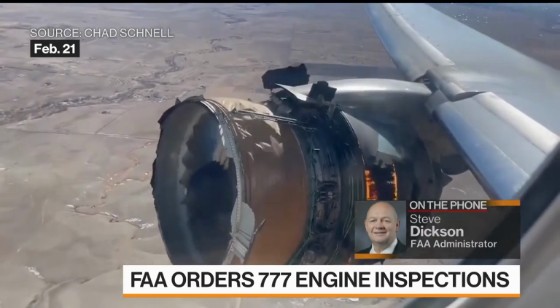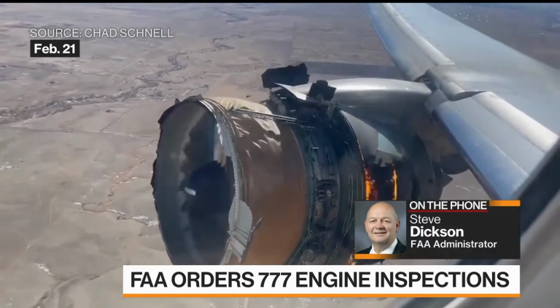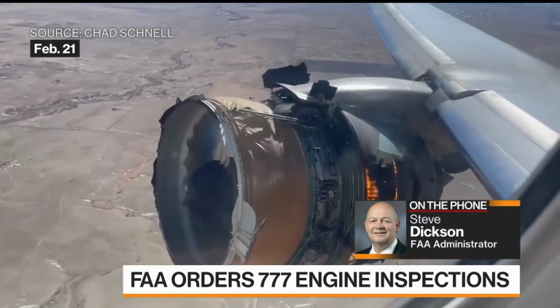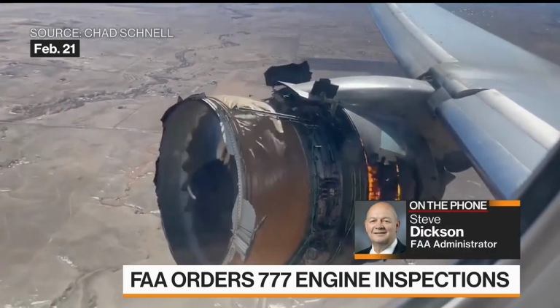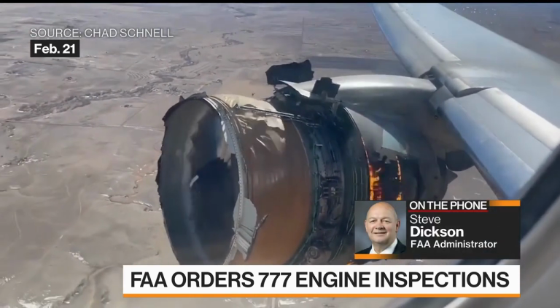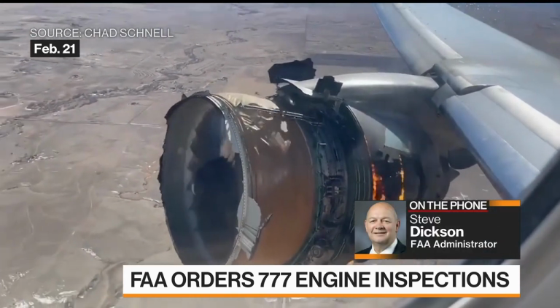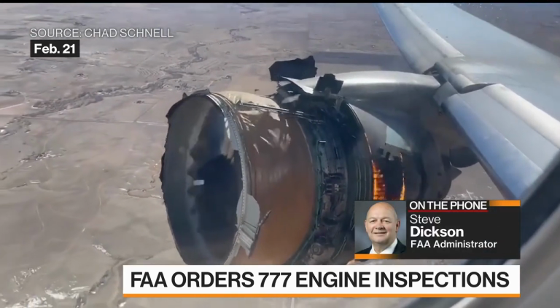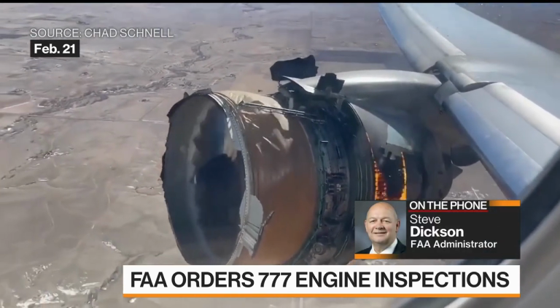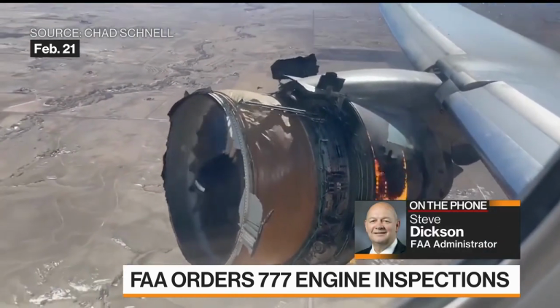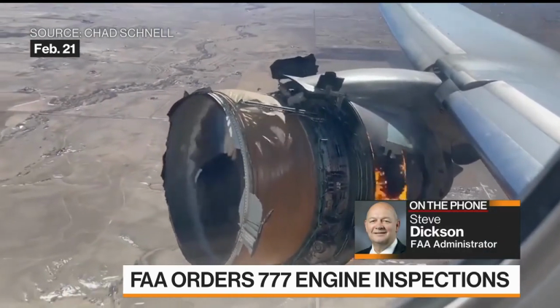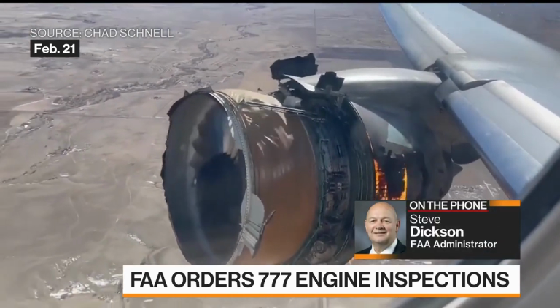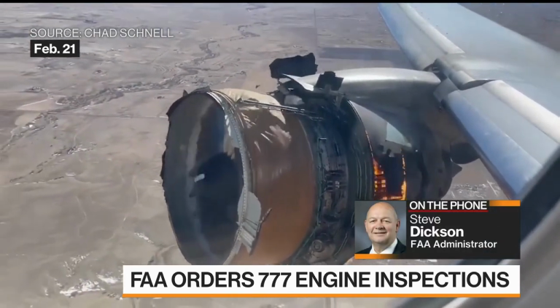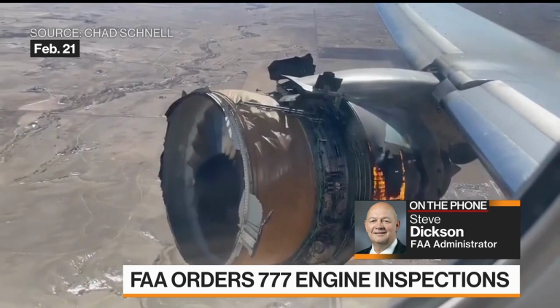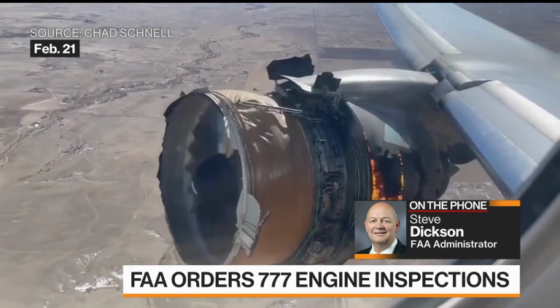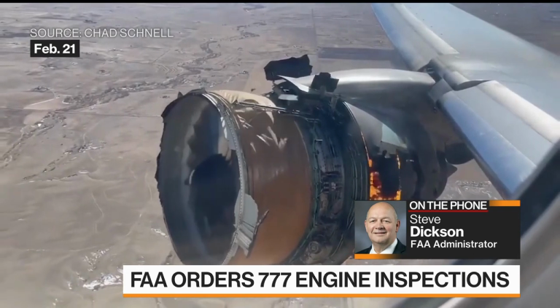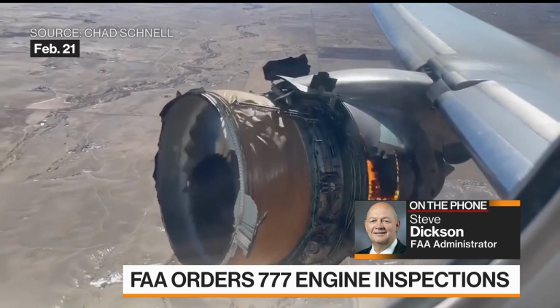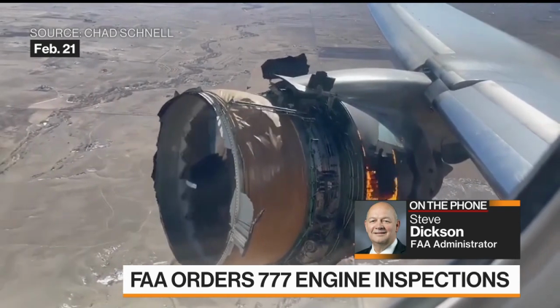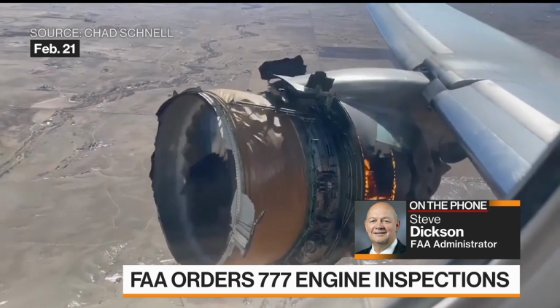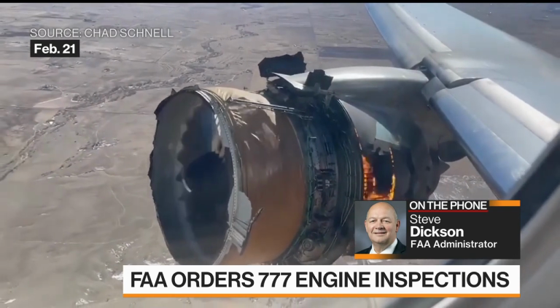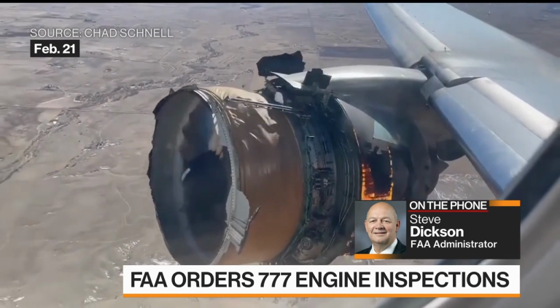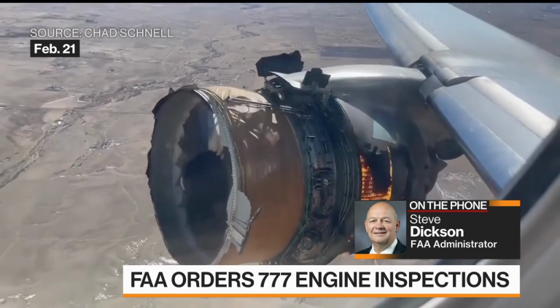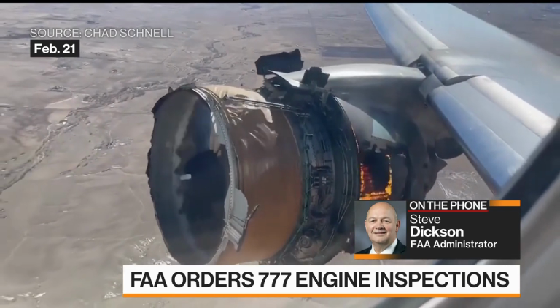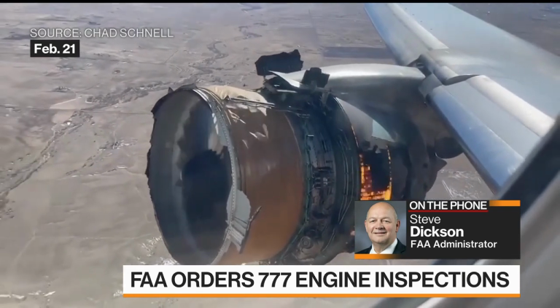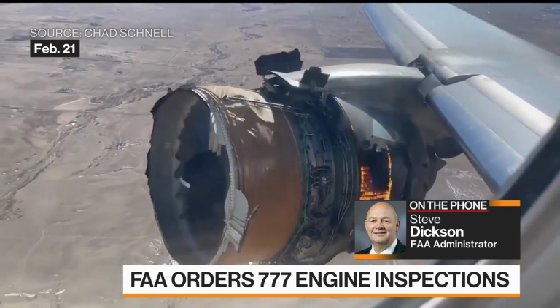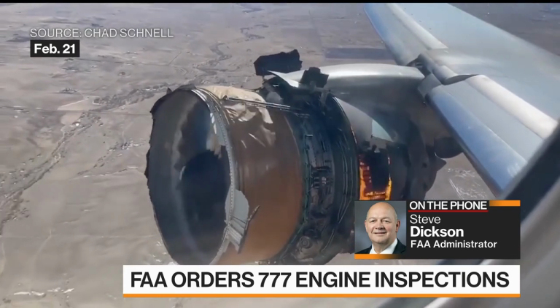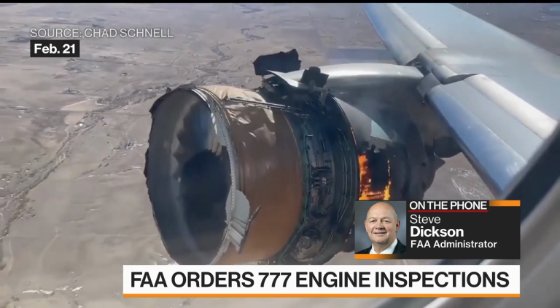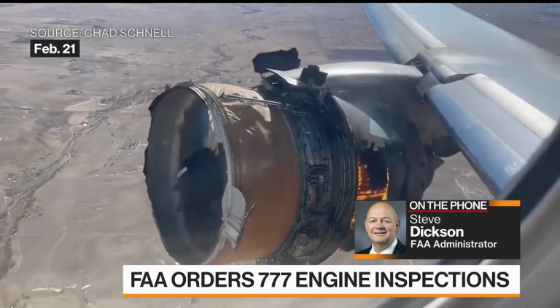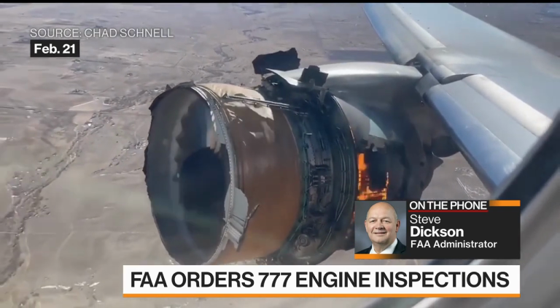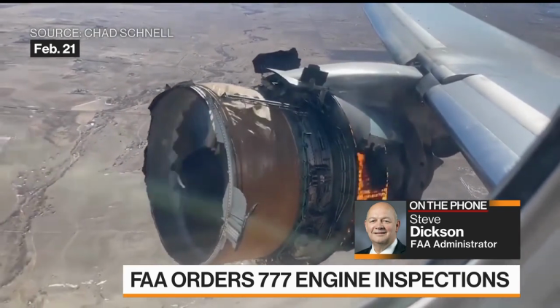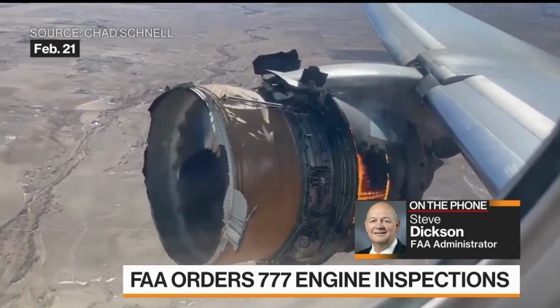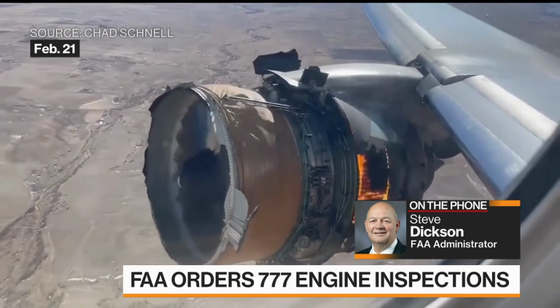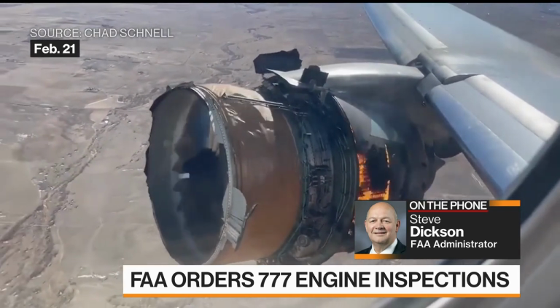It's a pleasure to be with you. I think the important thing is that safety is always, always, always the FAA's top priority.